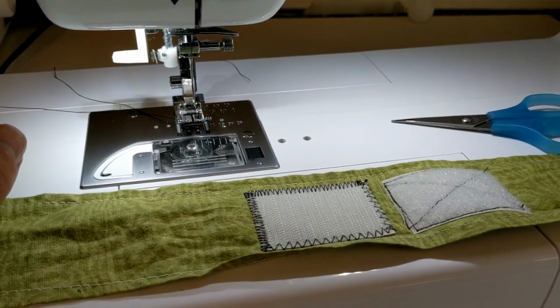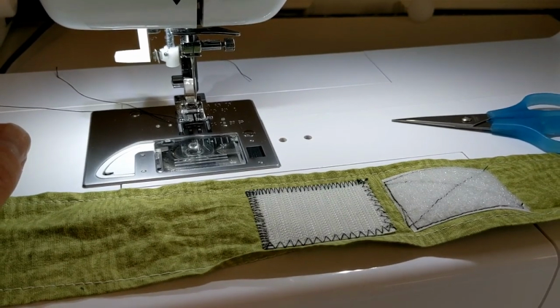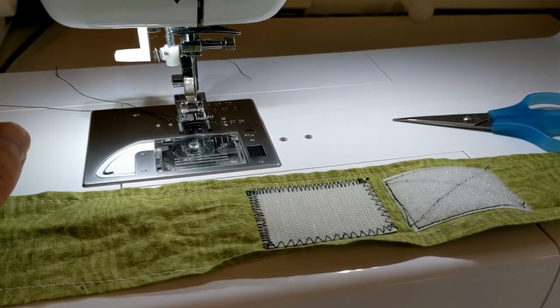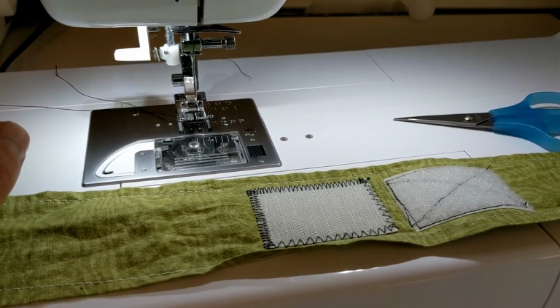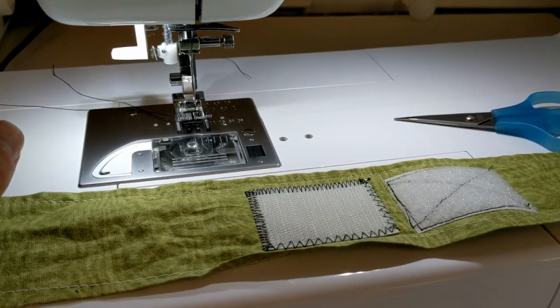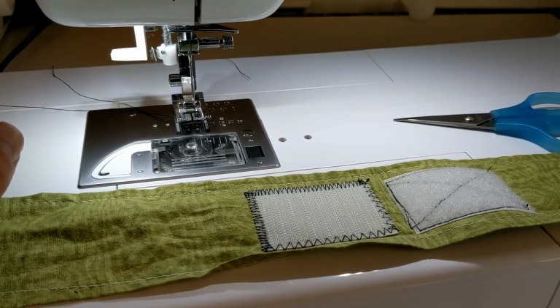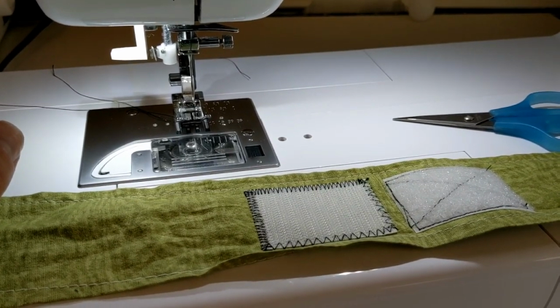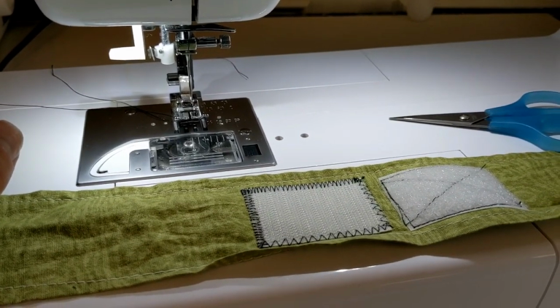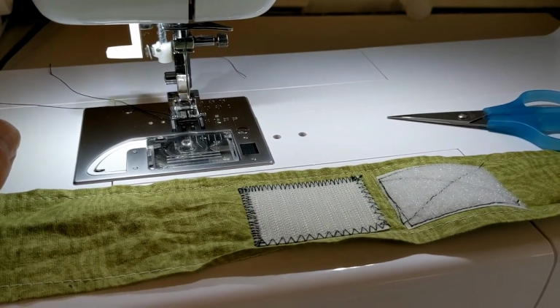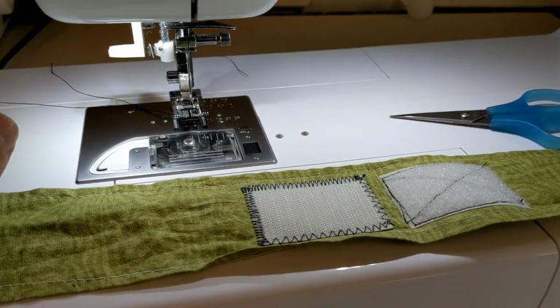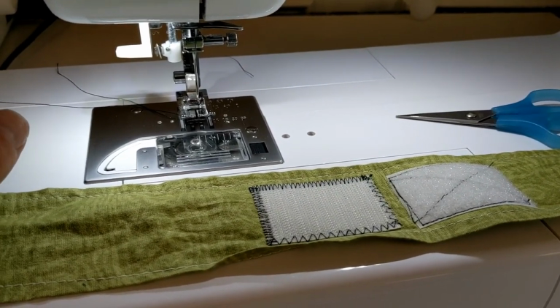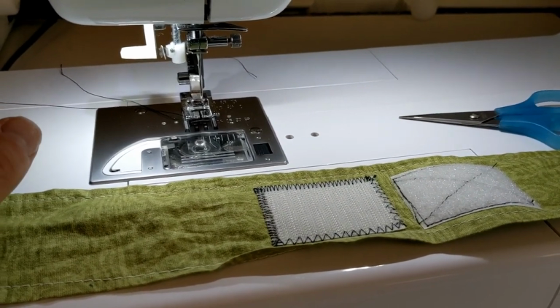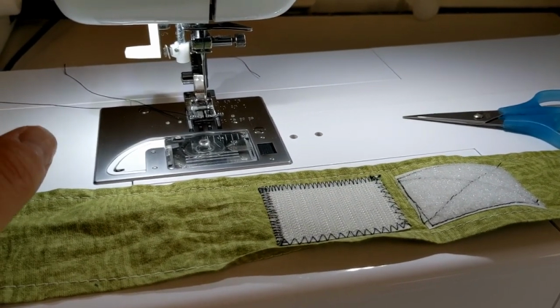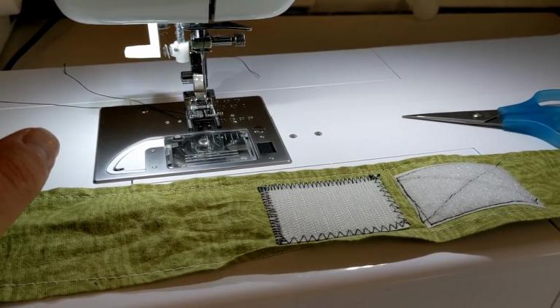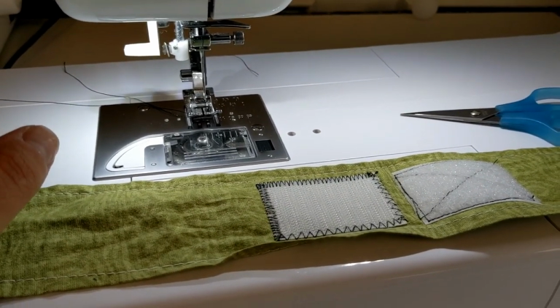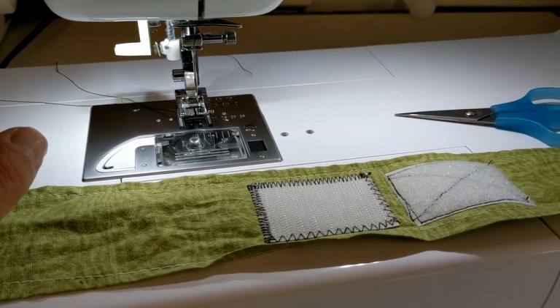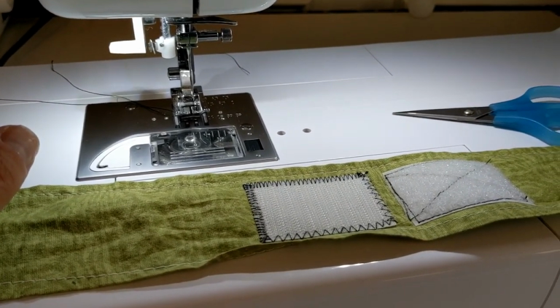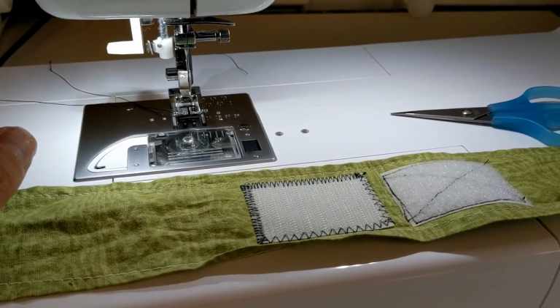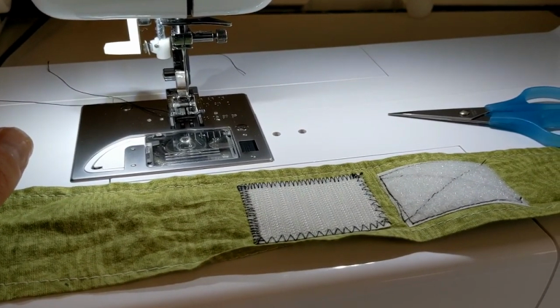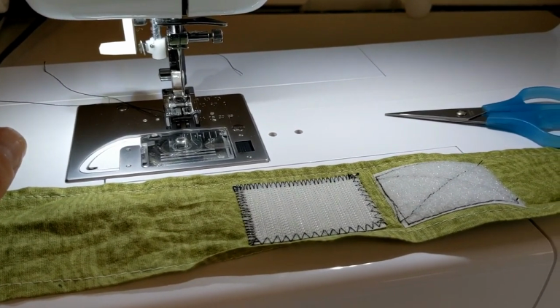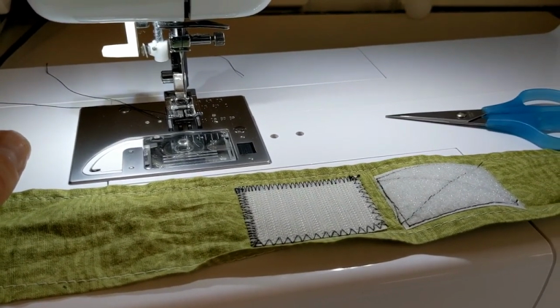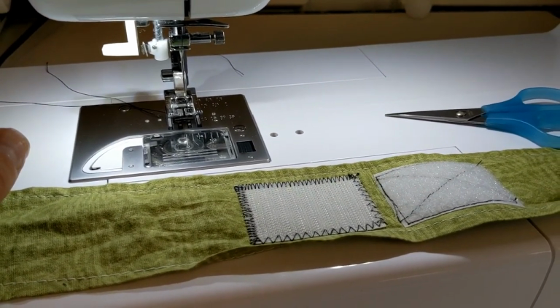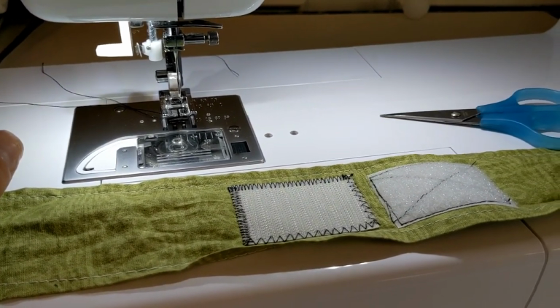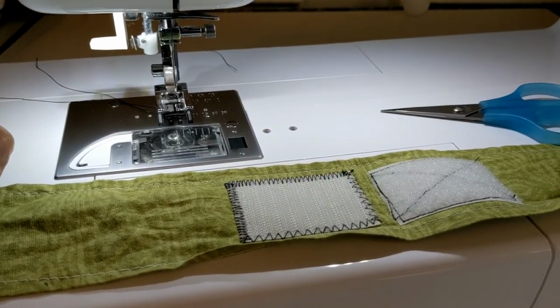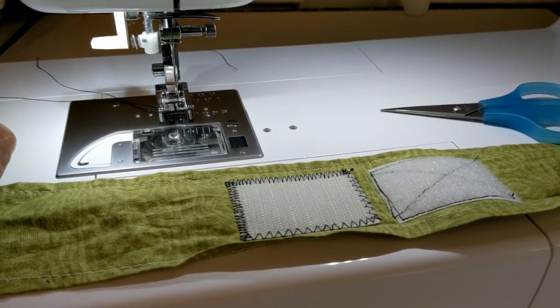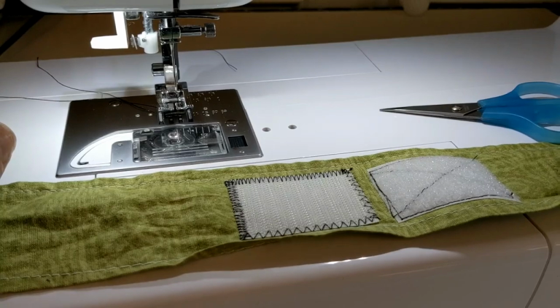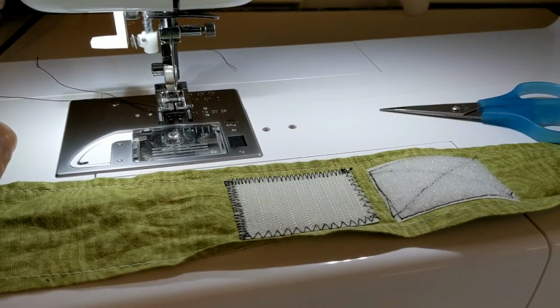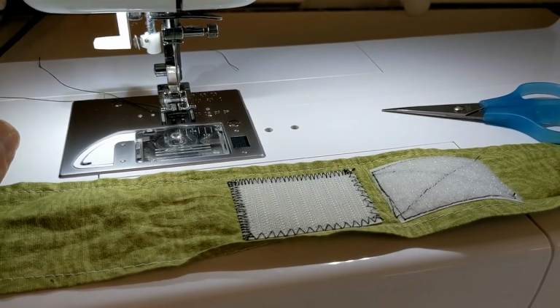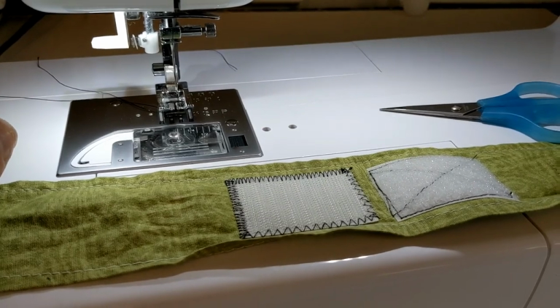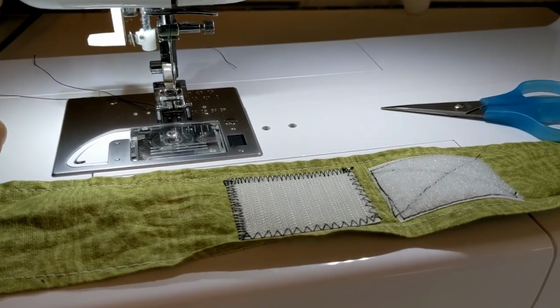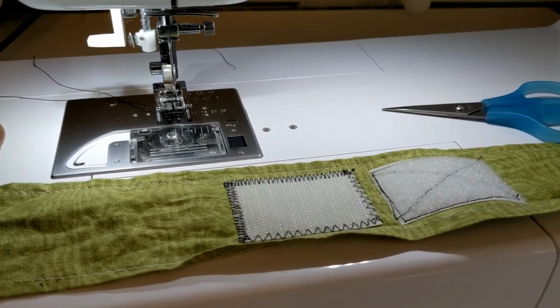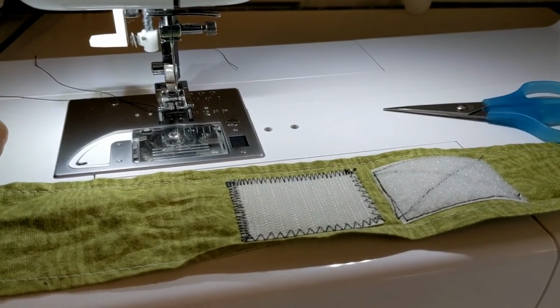I hope this was helpful. Thanks so much for watching and check out my blog post about hook and loop on diydanielle.com. Thanks!